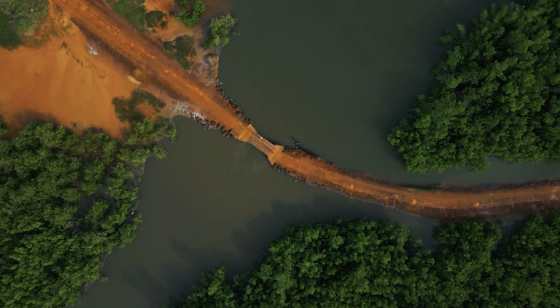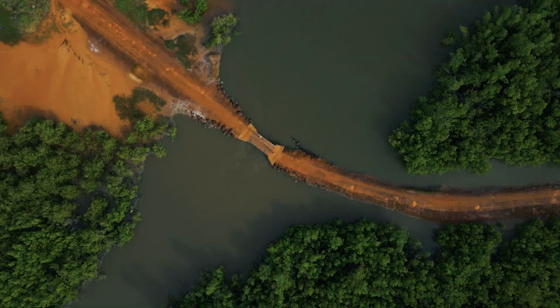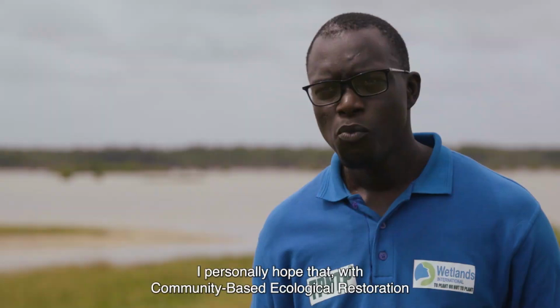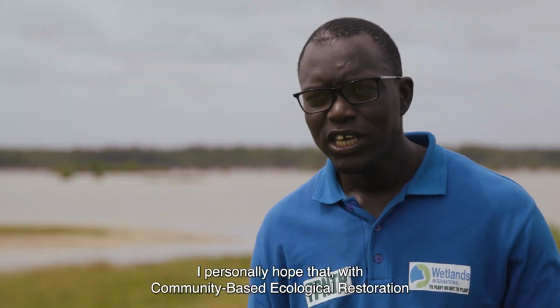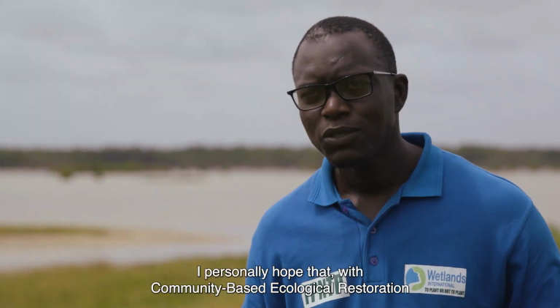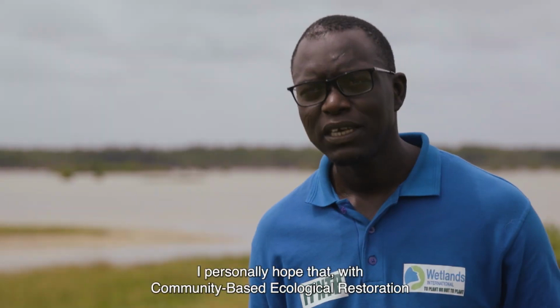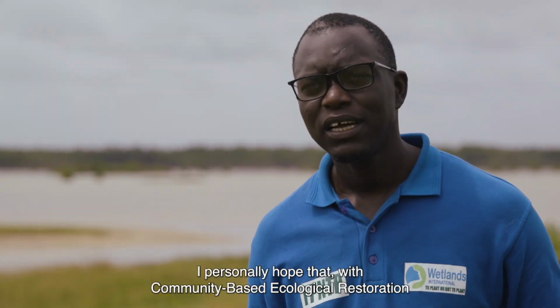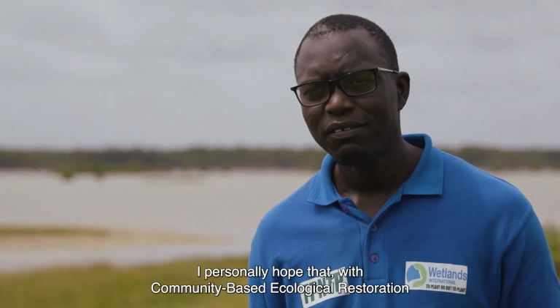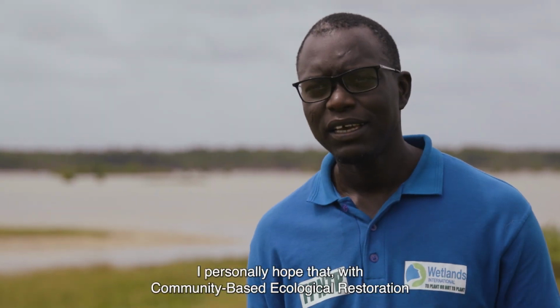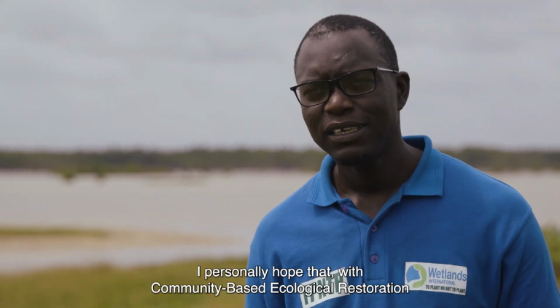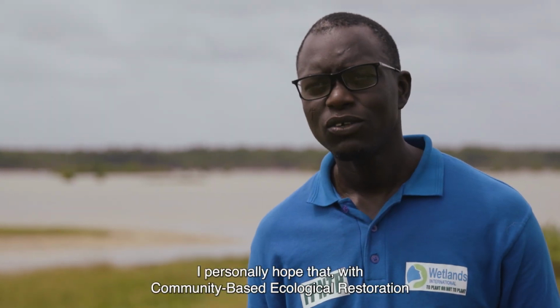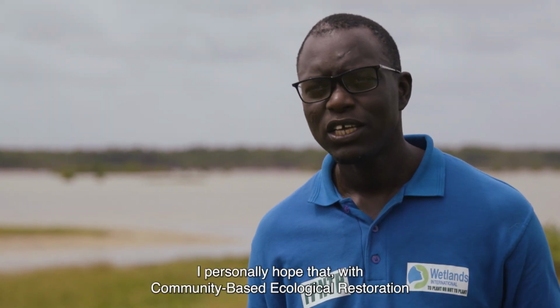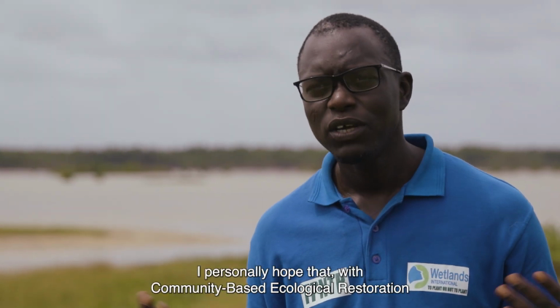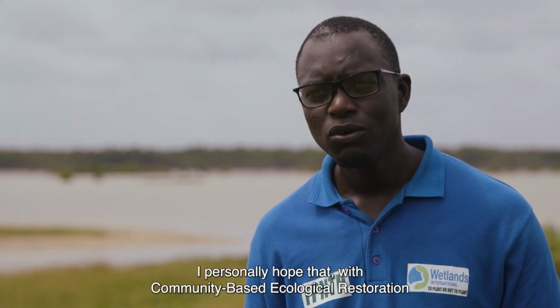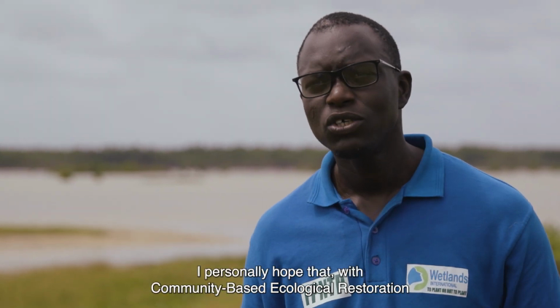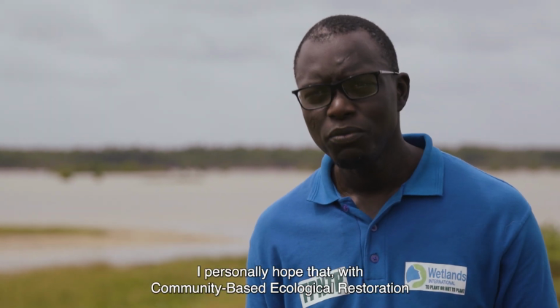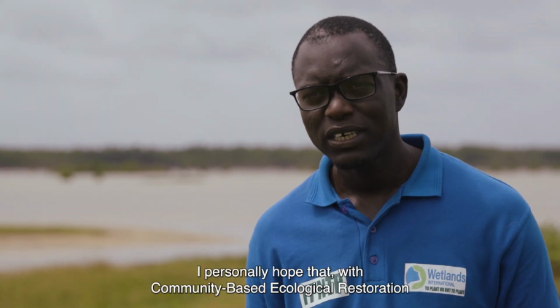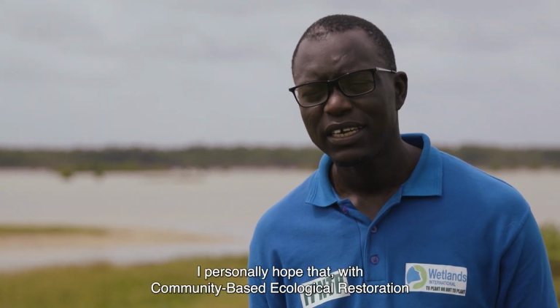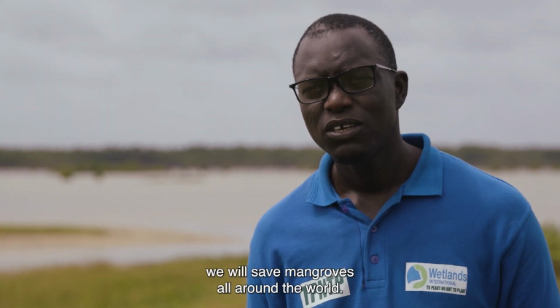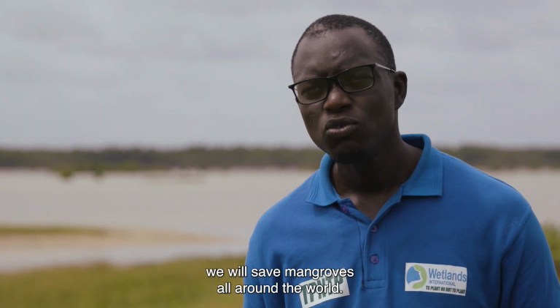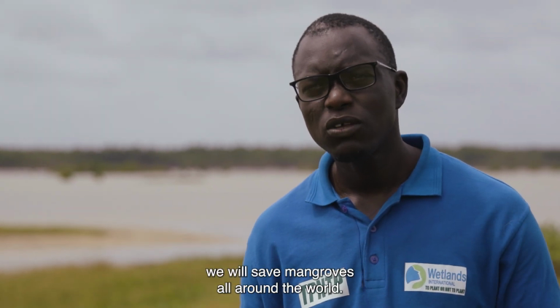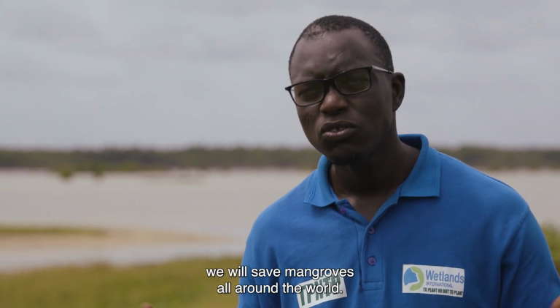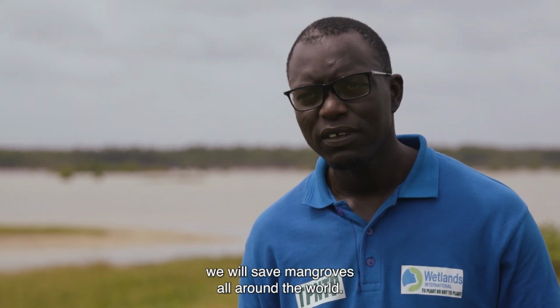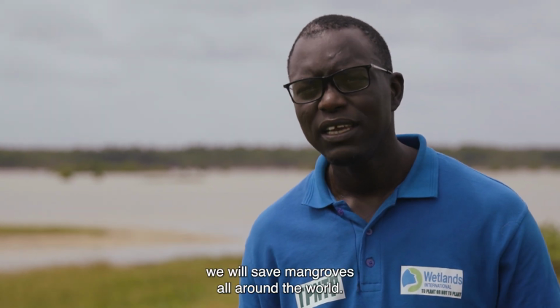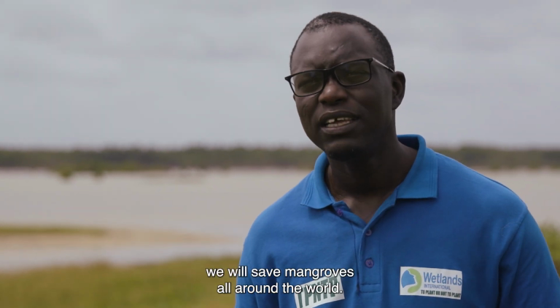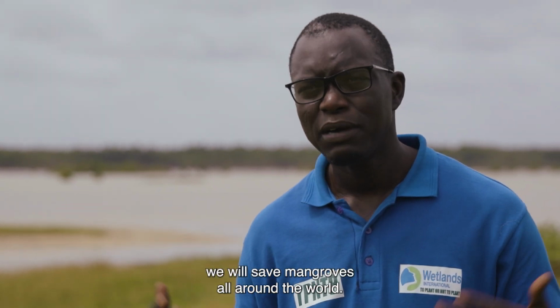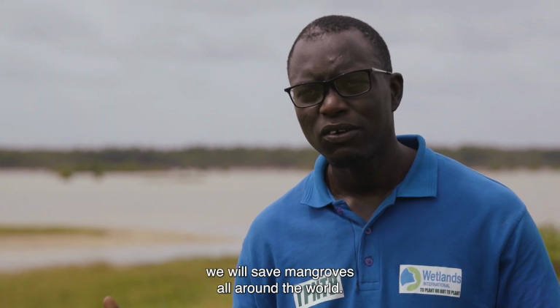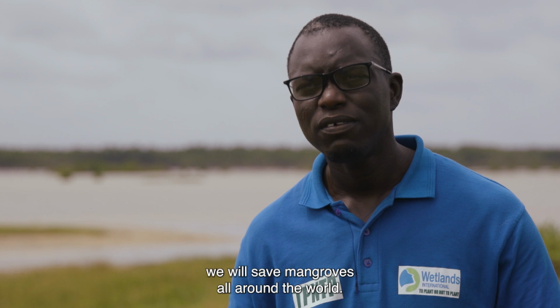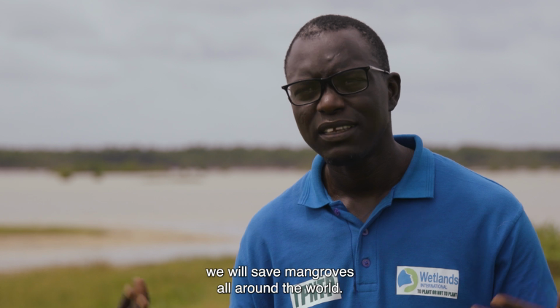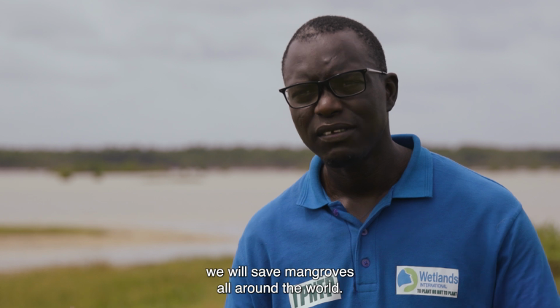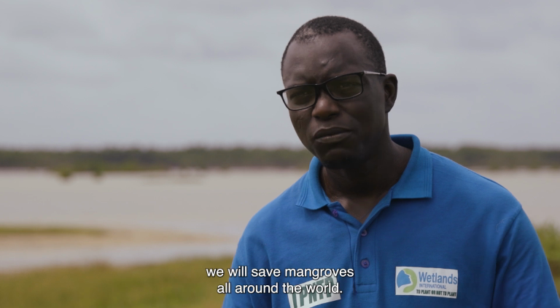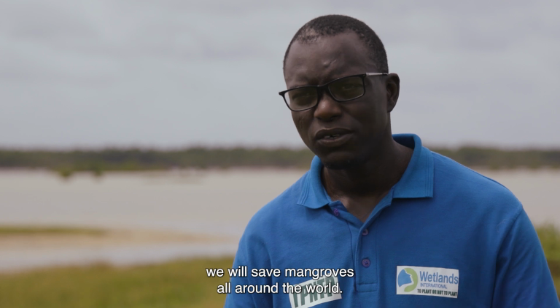I hope that with community ecological restoration, we will save mangroves throughout the world.